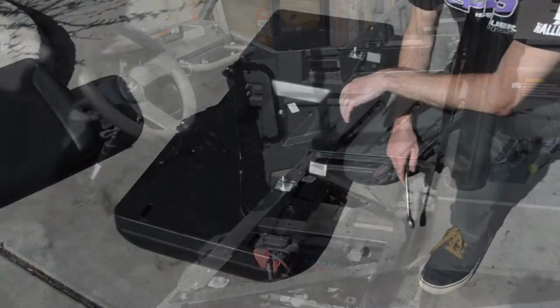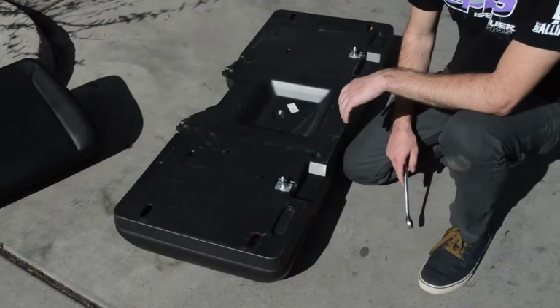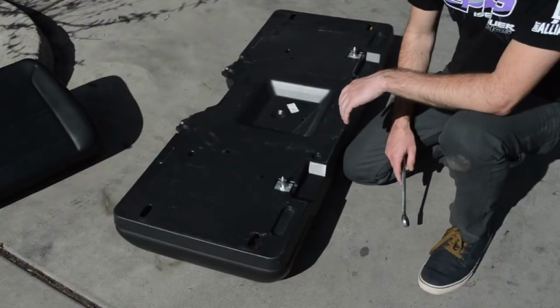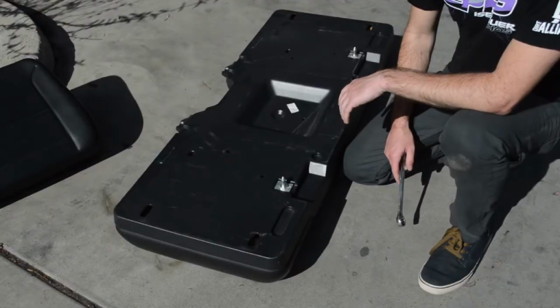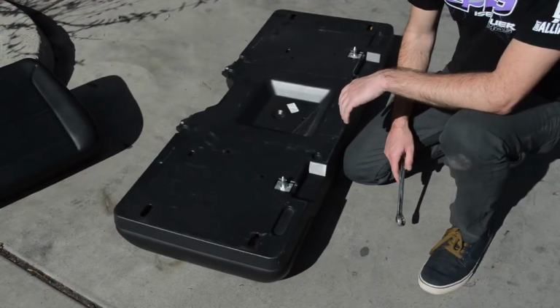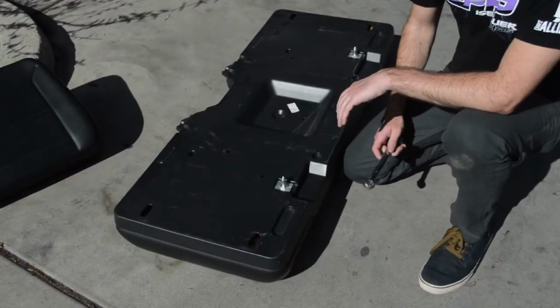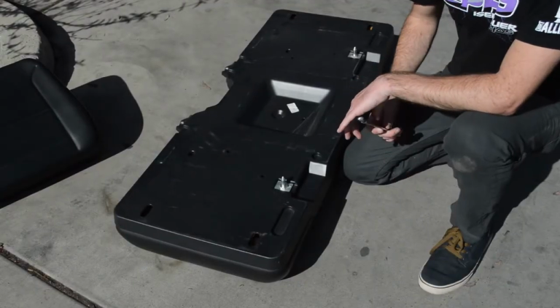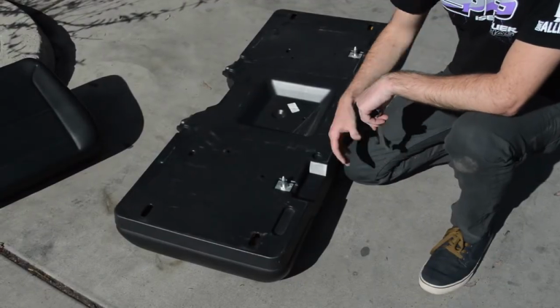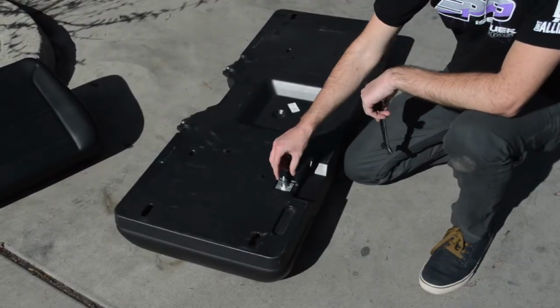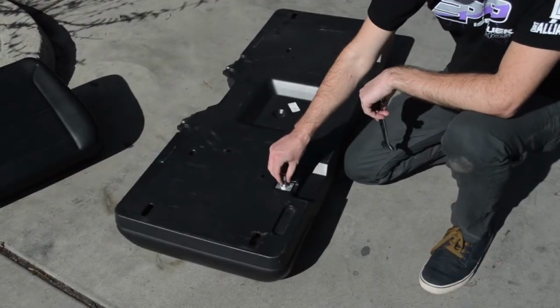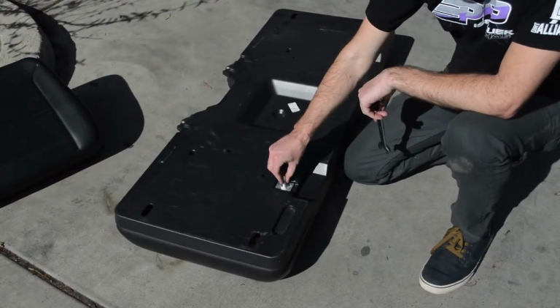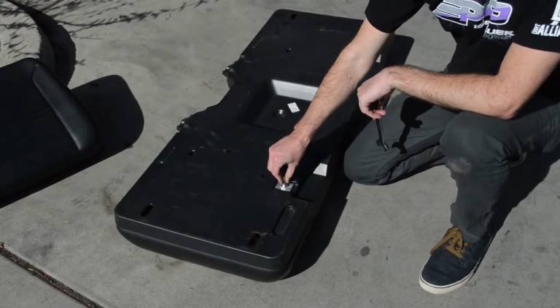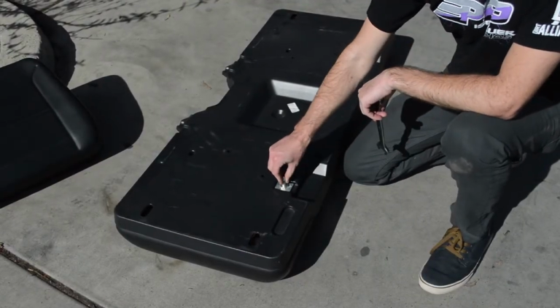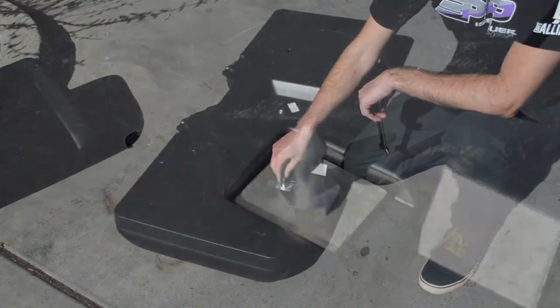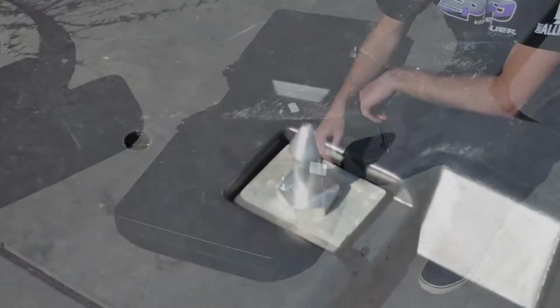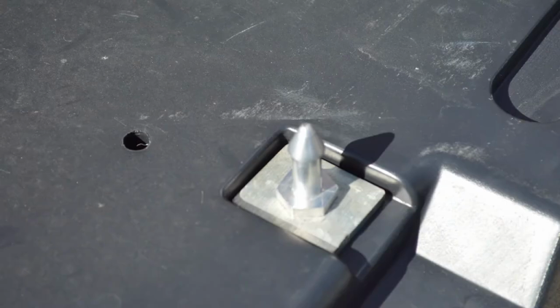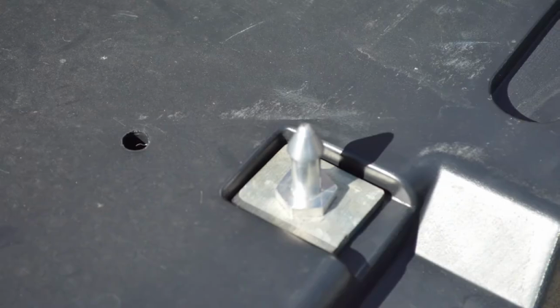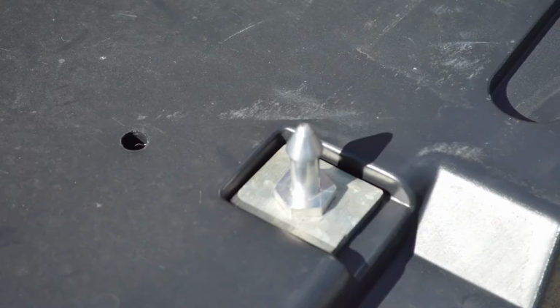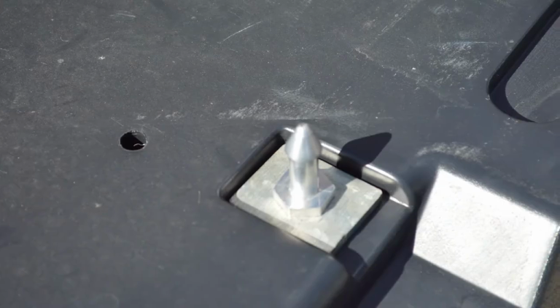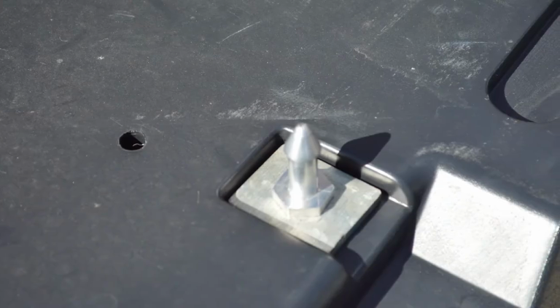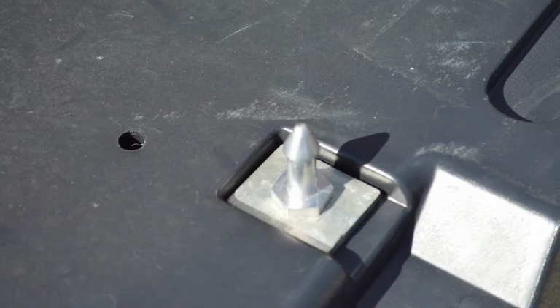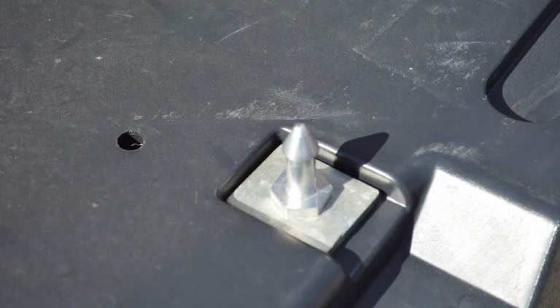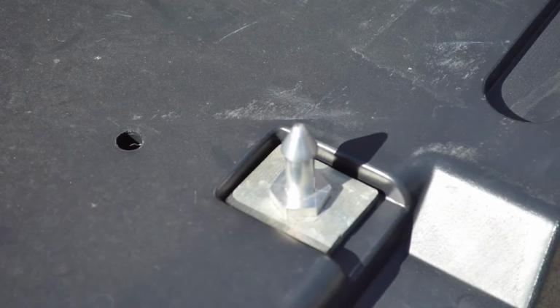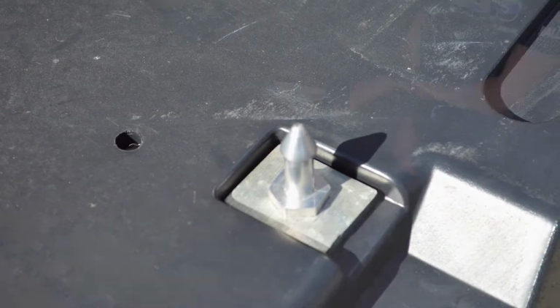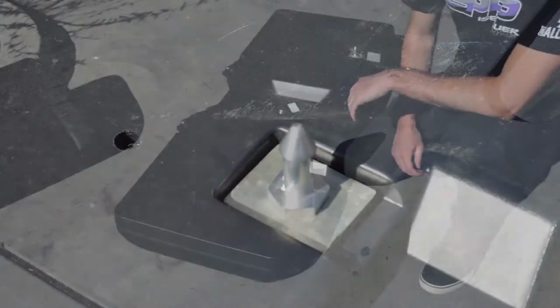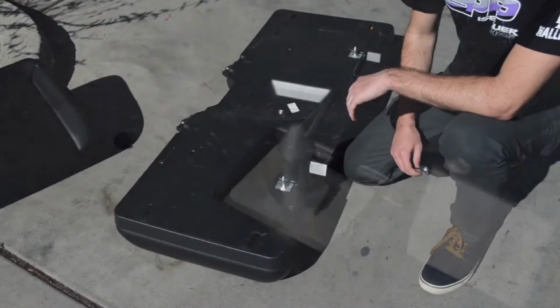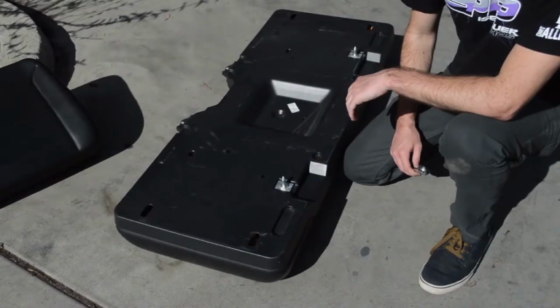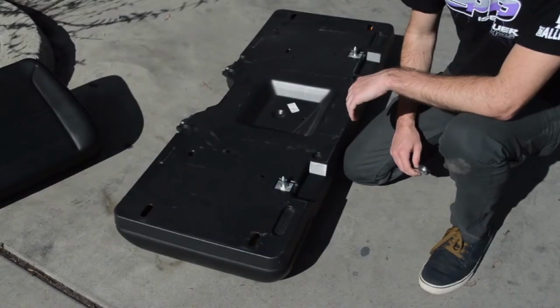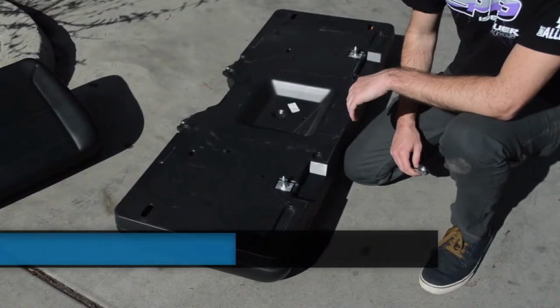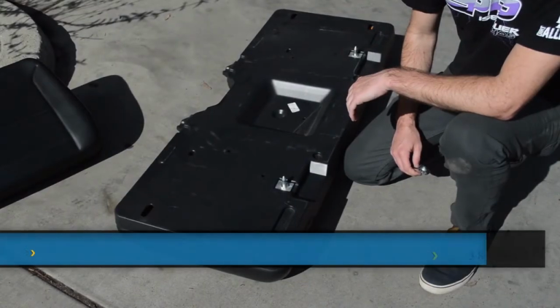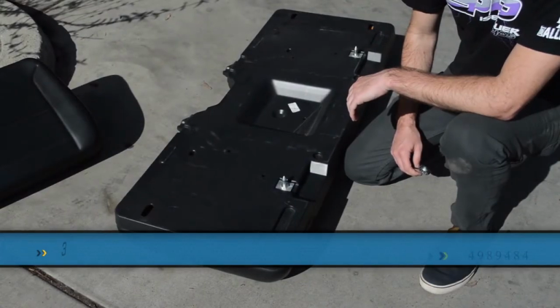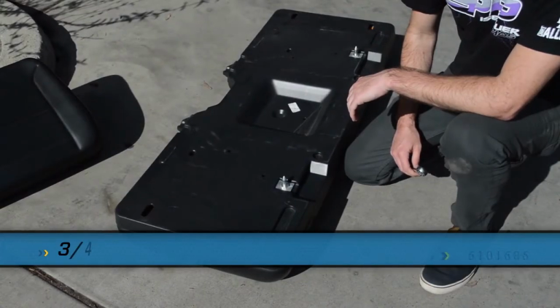Next thing to do is to remove this bolt on the bottom of your stock seat. All you need is a three-quarter inch wrench.